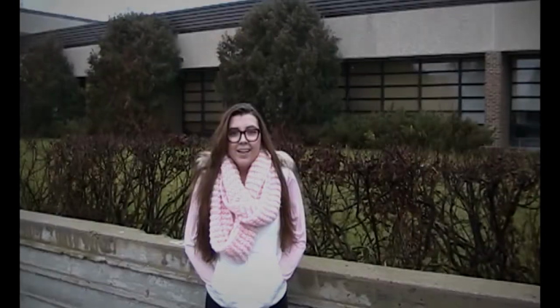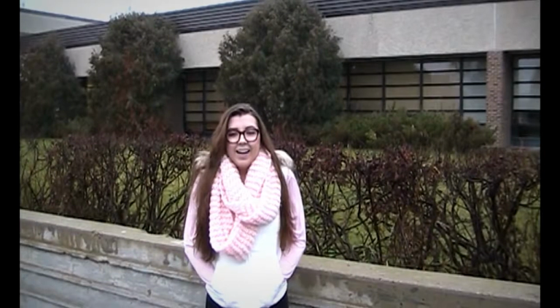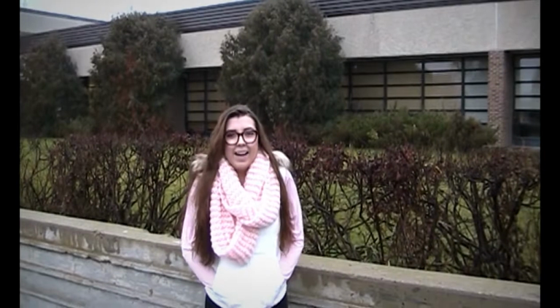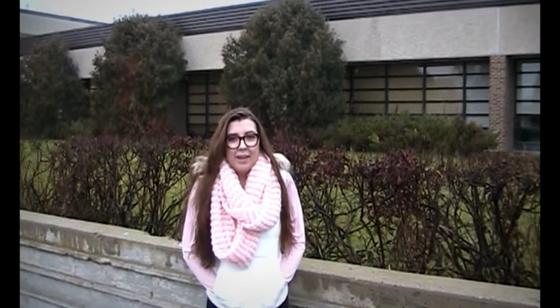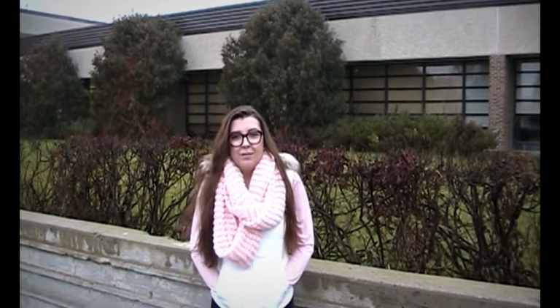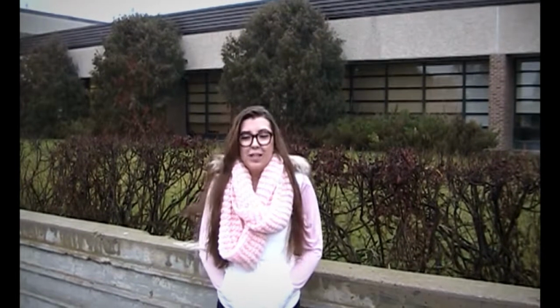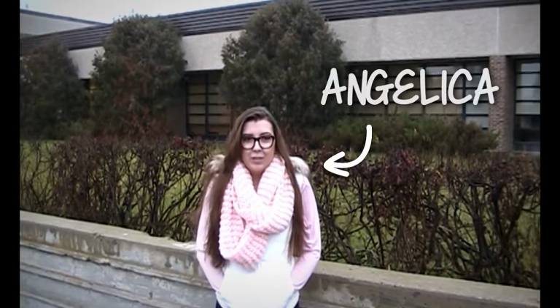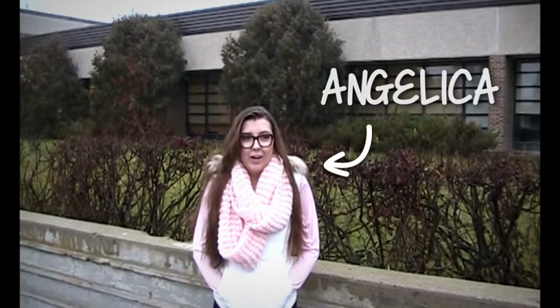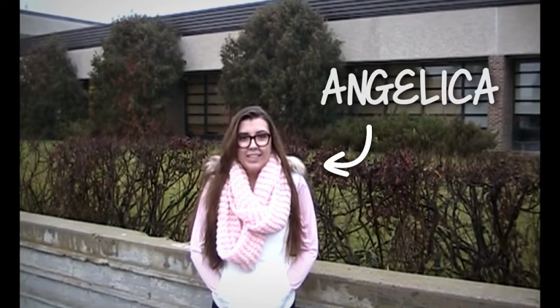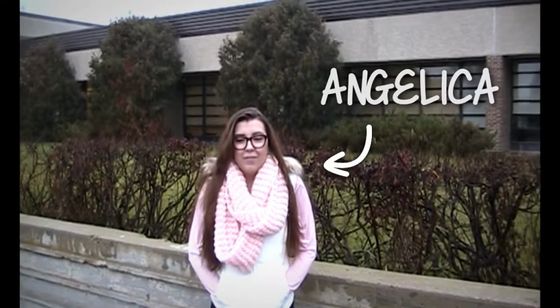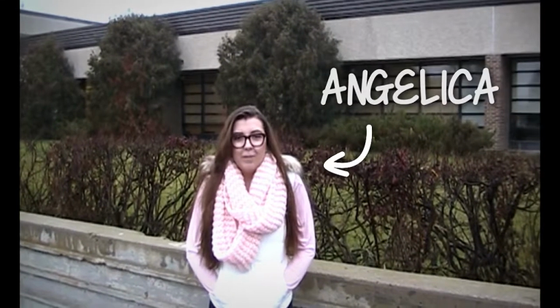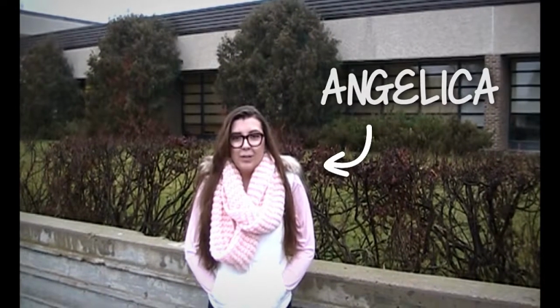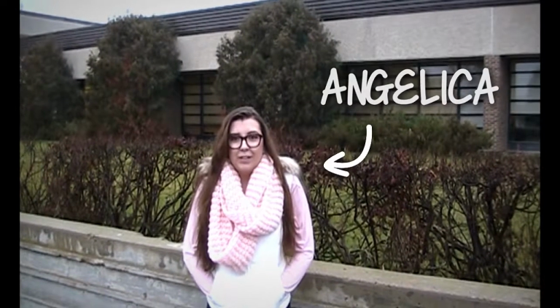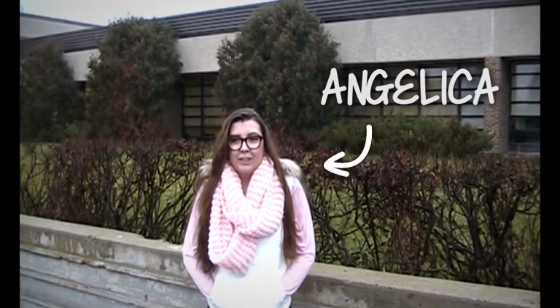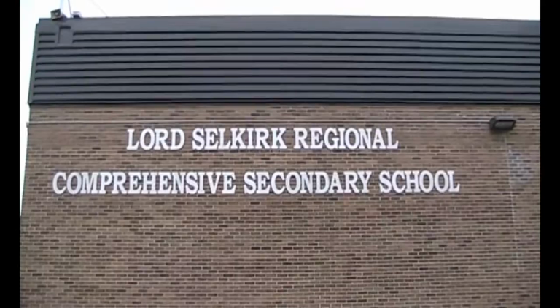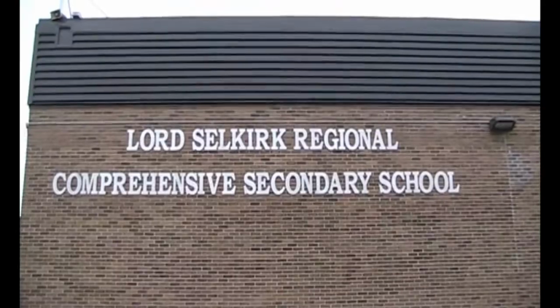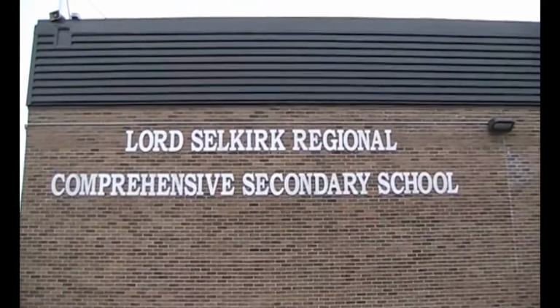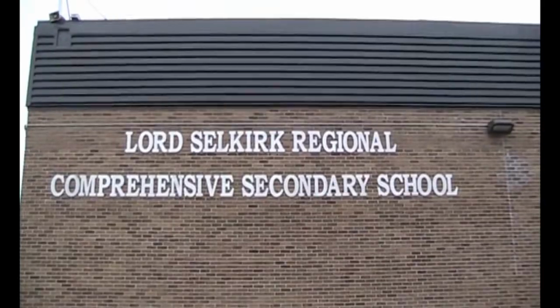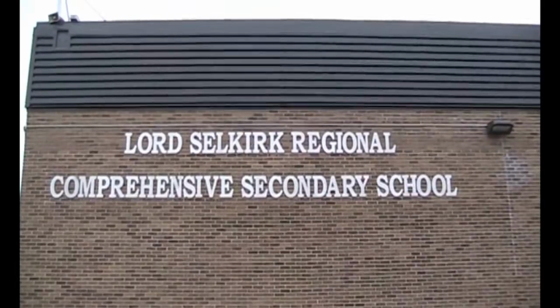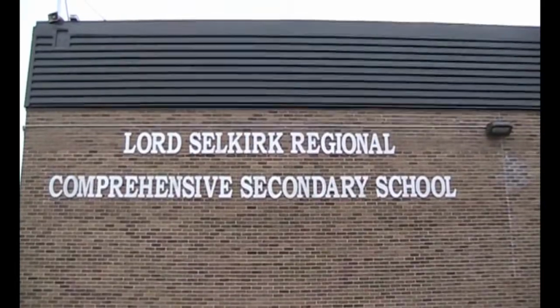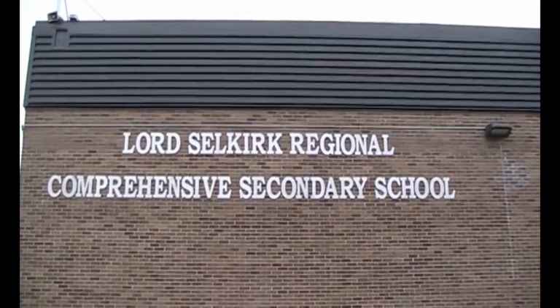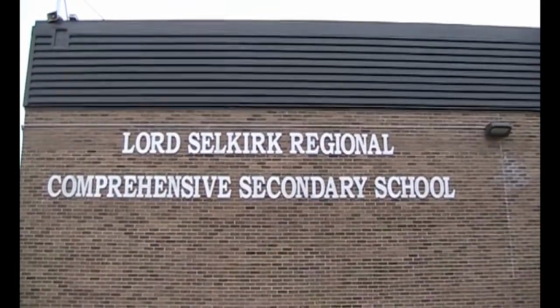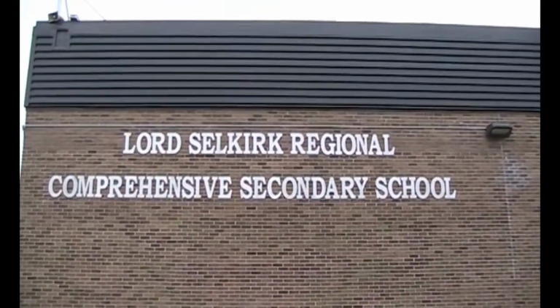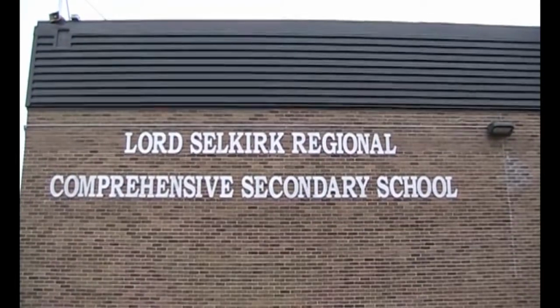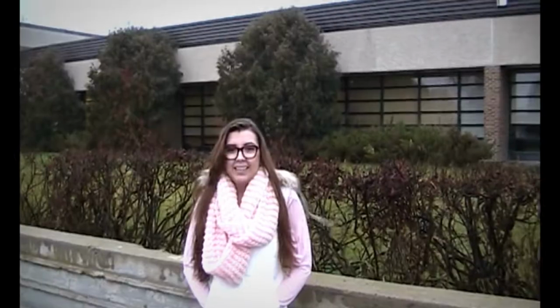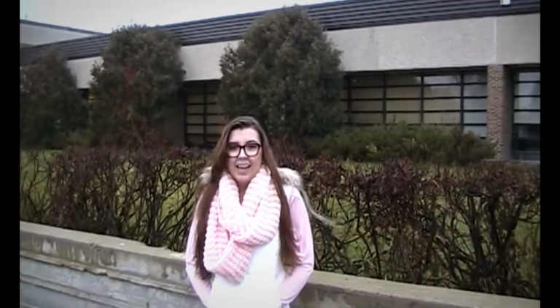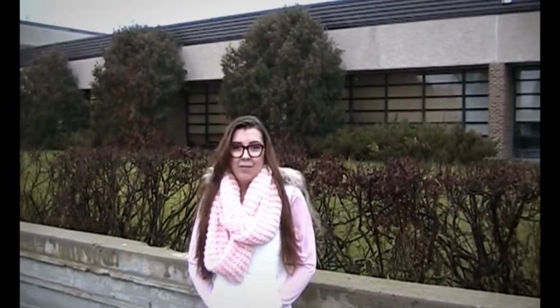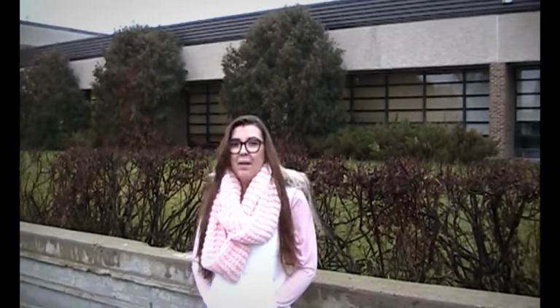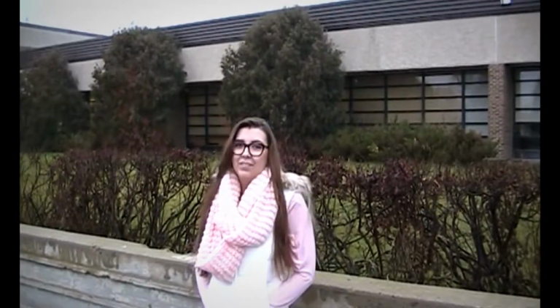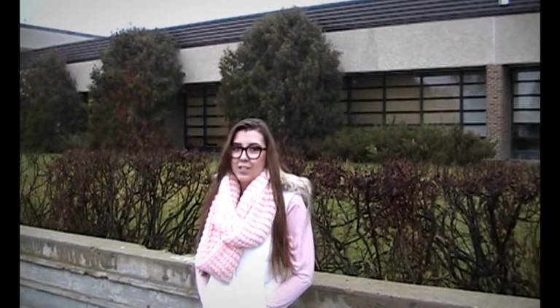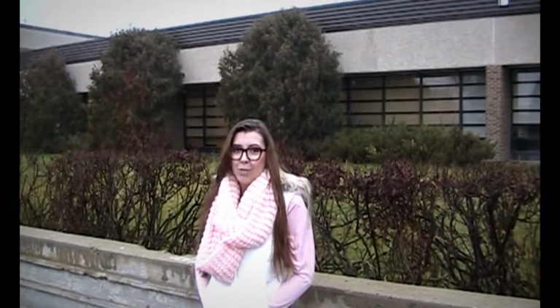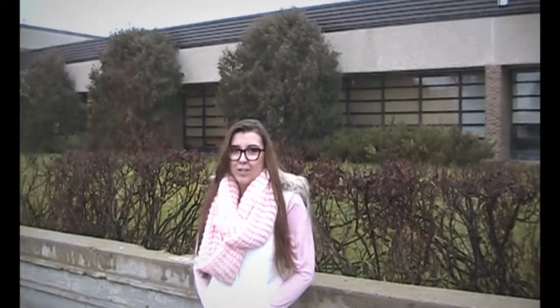Hi, my name is Angelica Soros. I'm from Lord Selkirk High School in Manitoba, Canada. And I want to make a difference in our watershed.